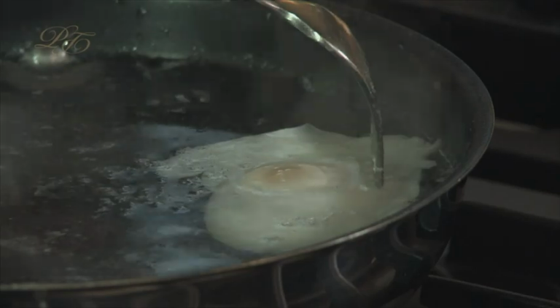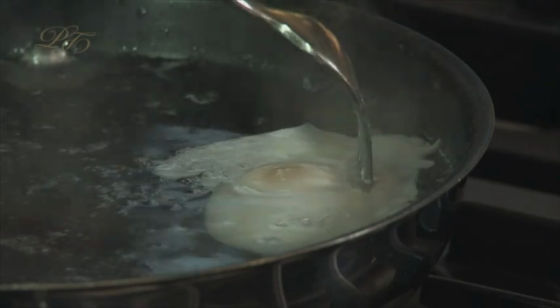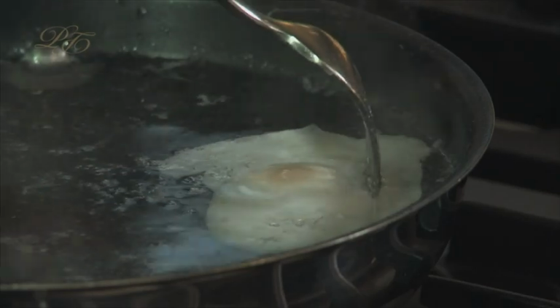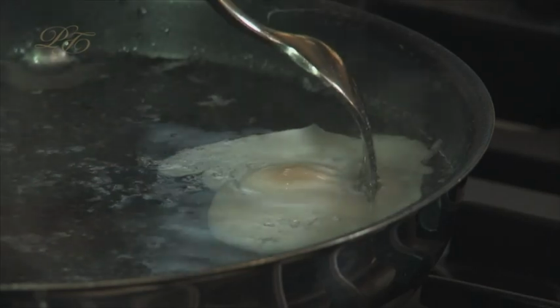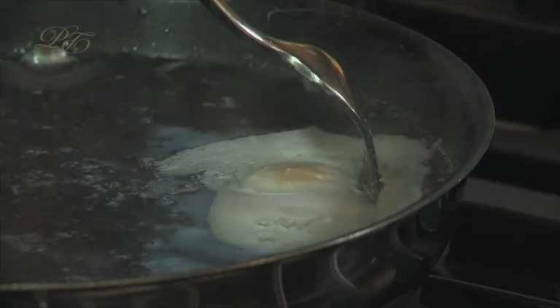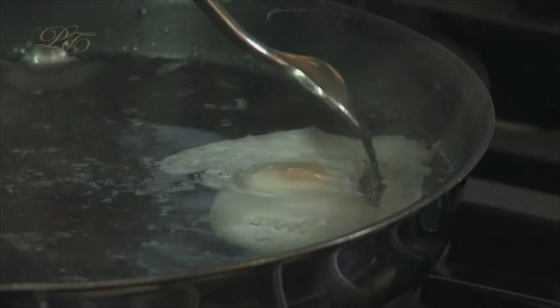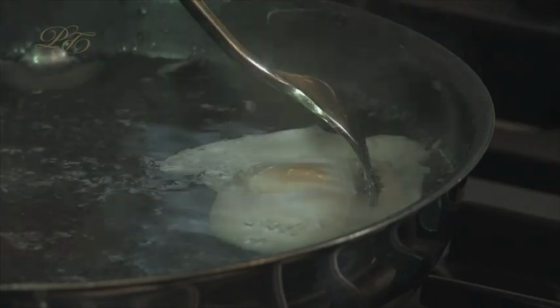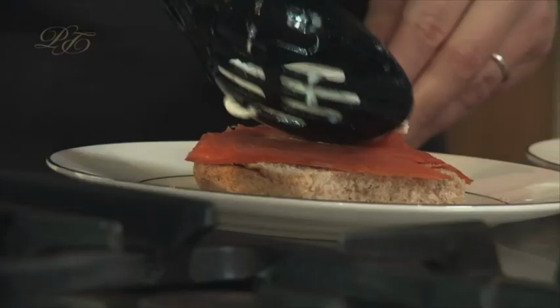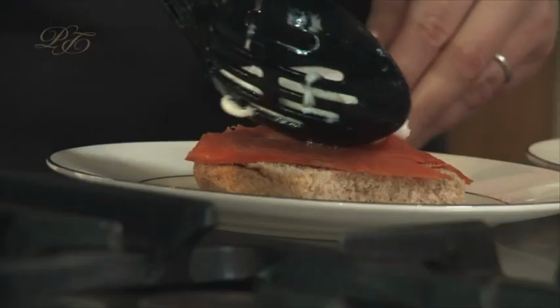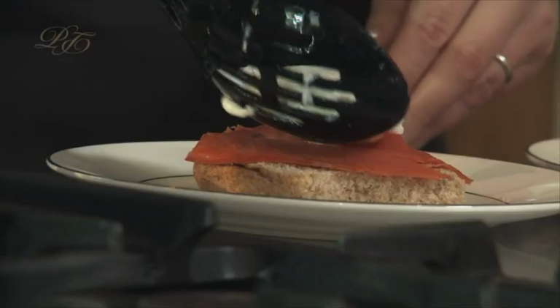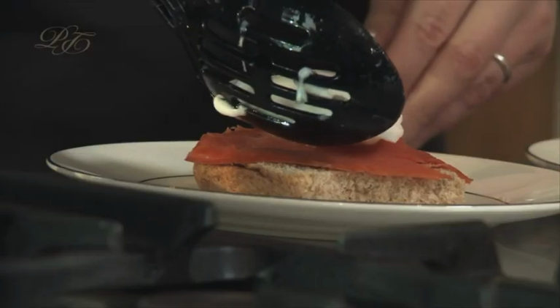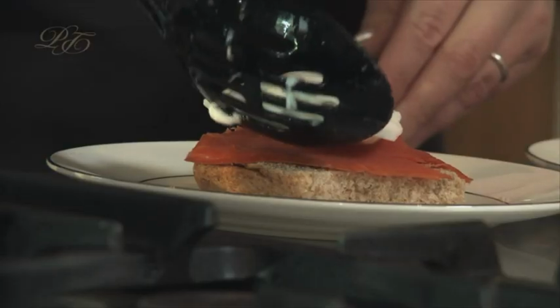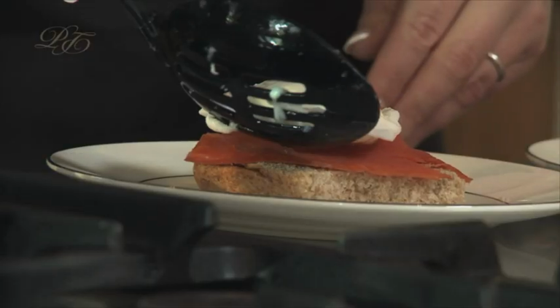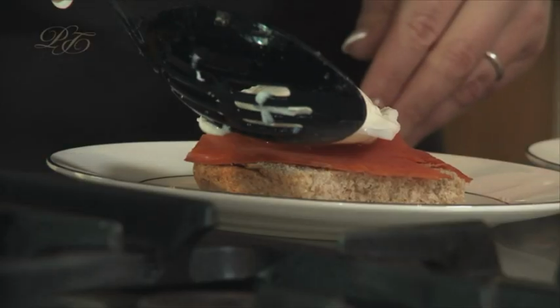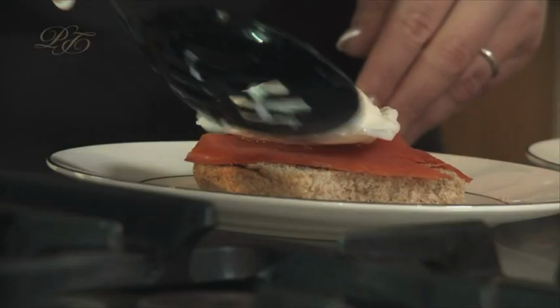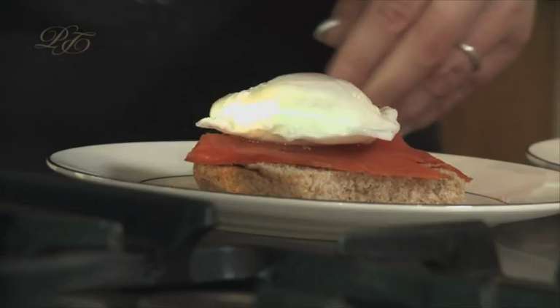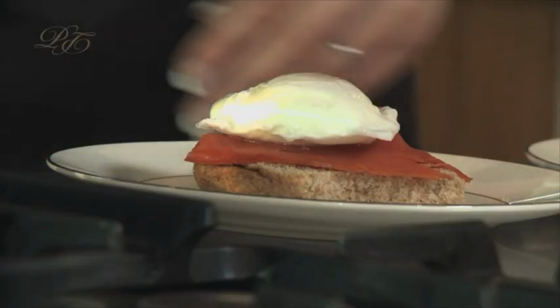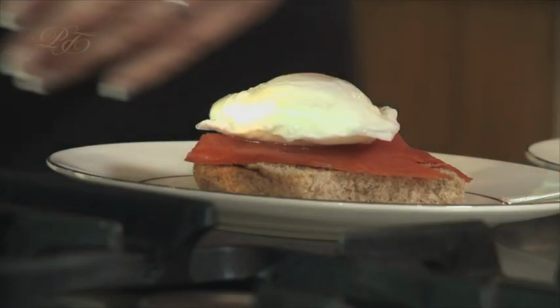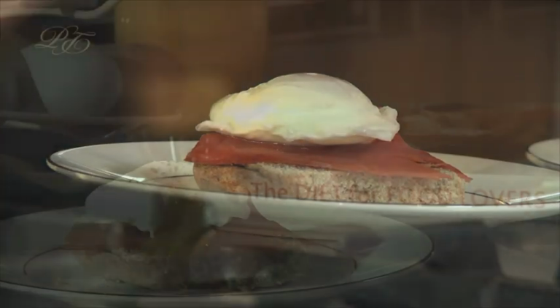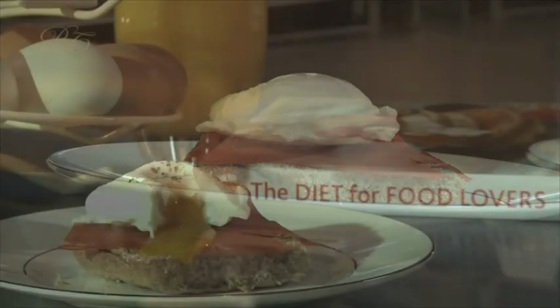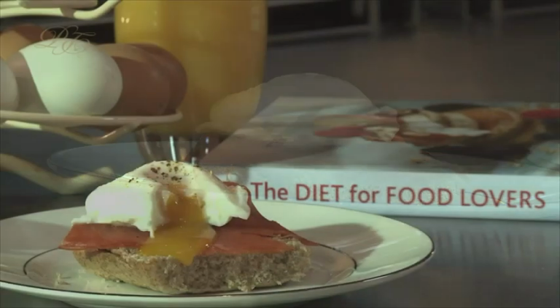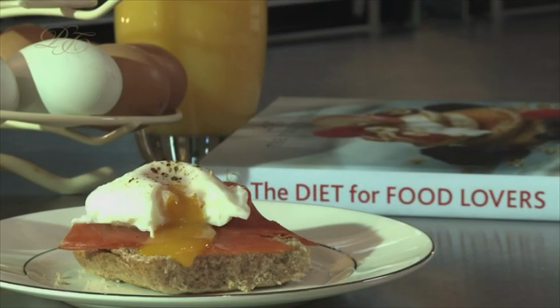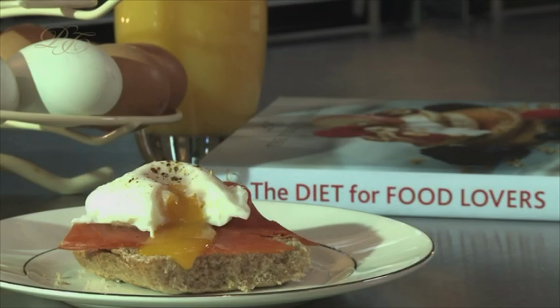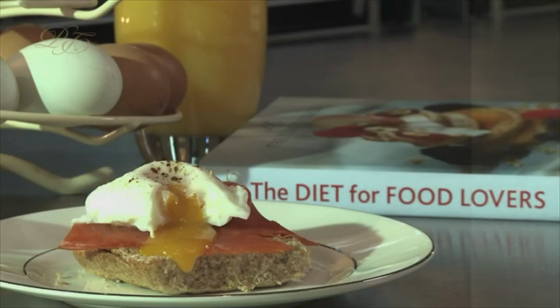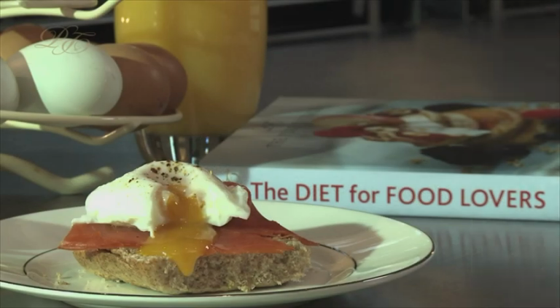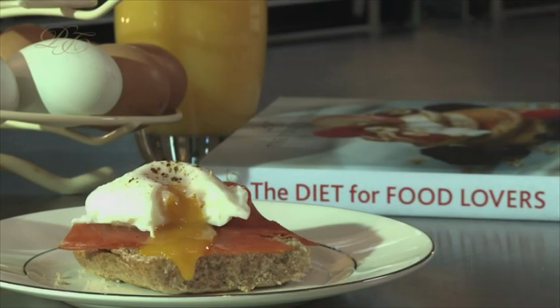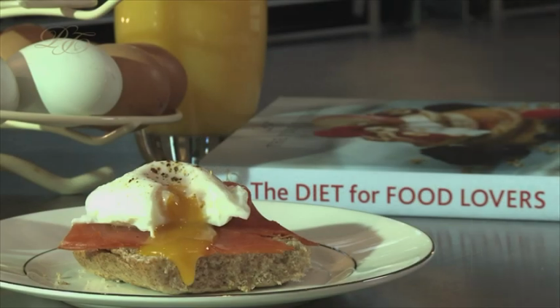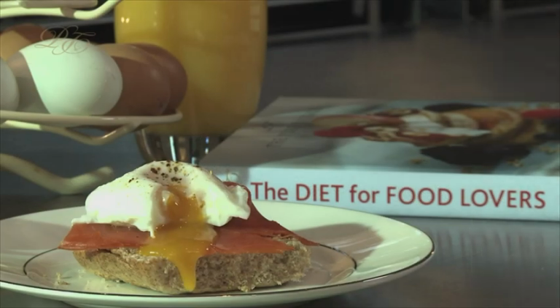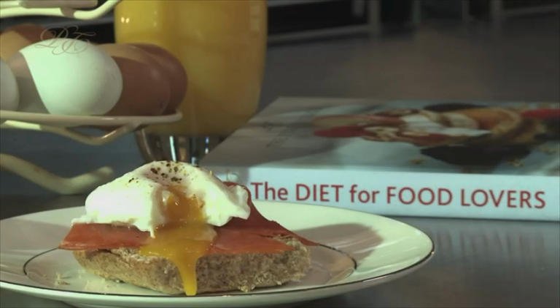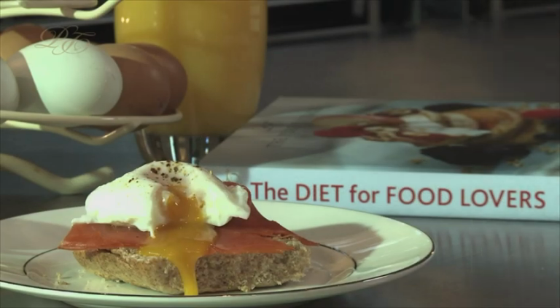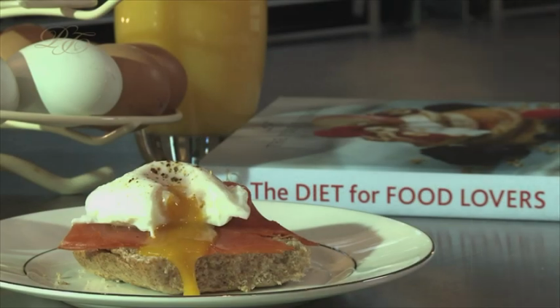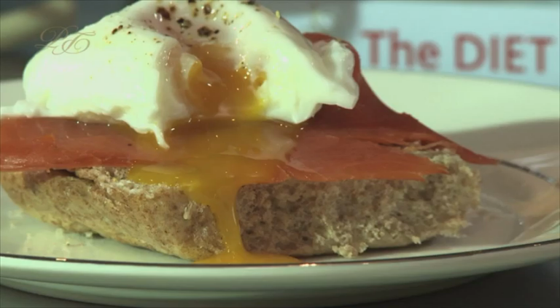Test the whites are firm and then carefully place your egg on top of the salmon and enjoy your breakfast straight away. Fresh and delicious.